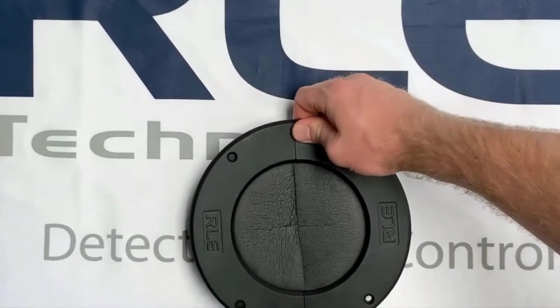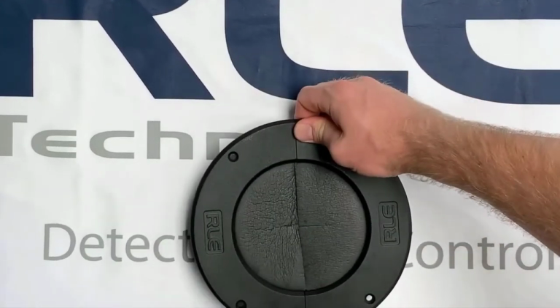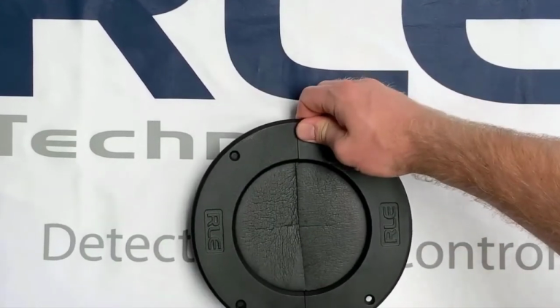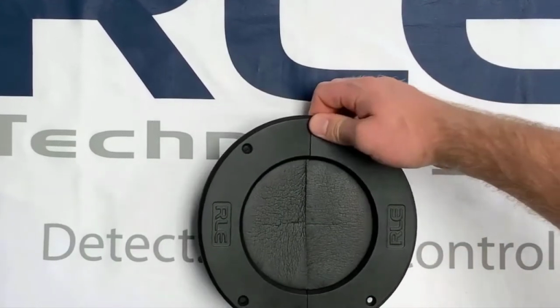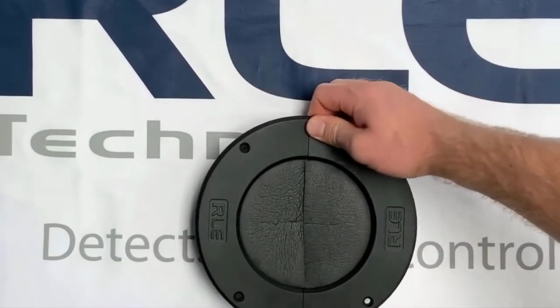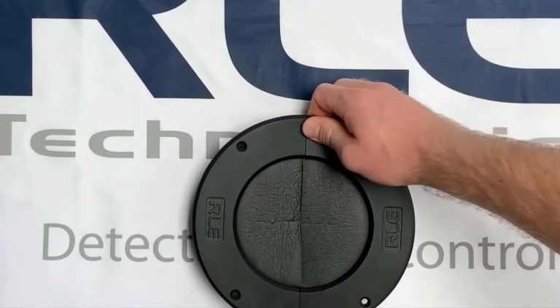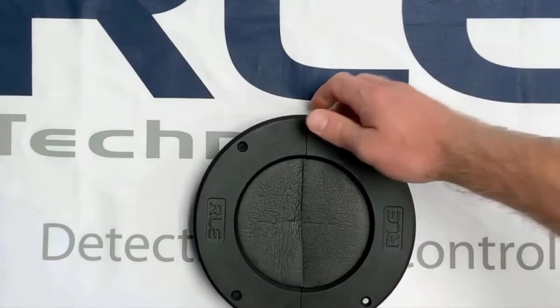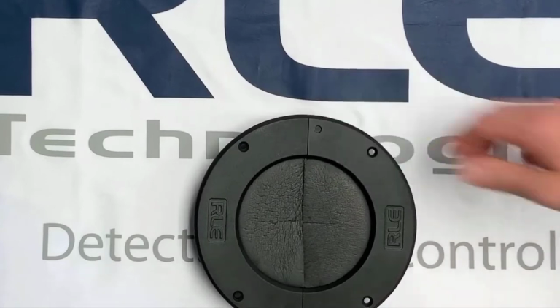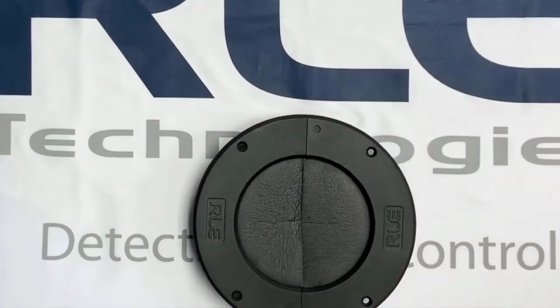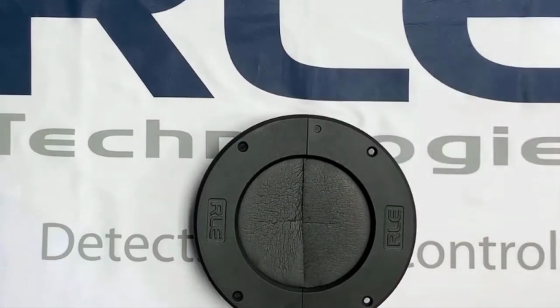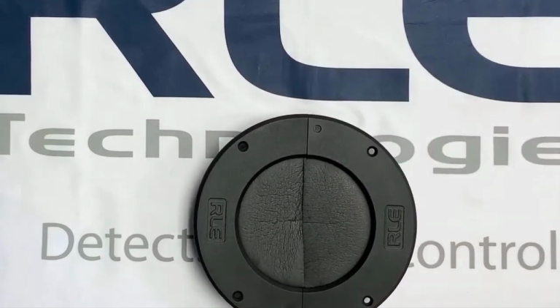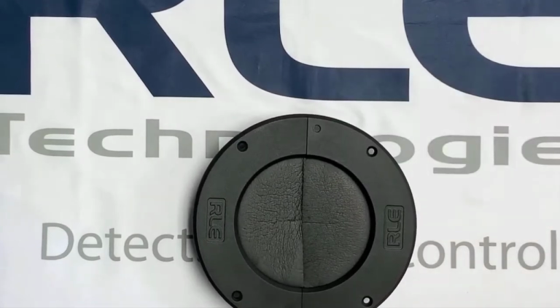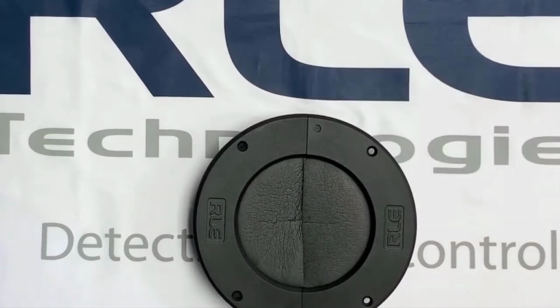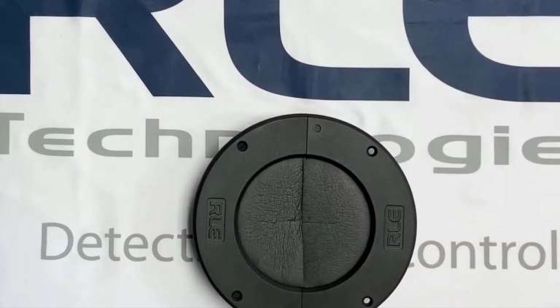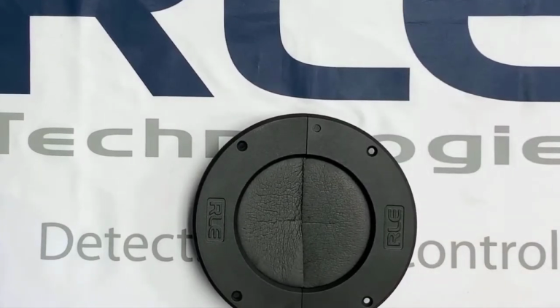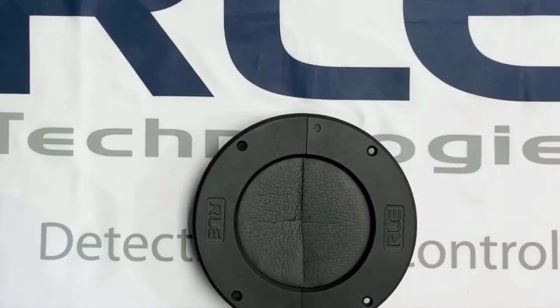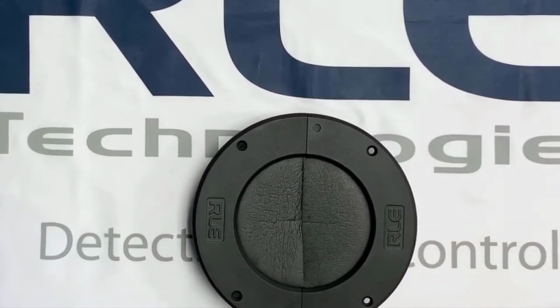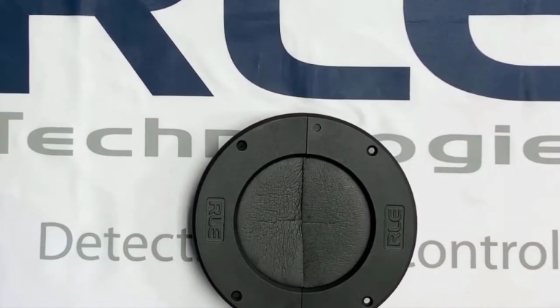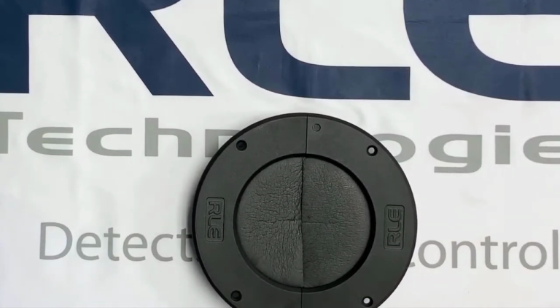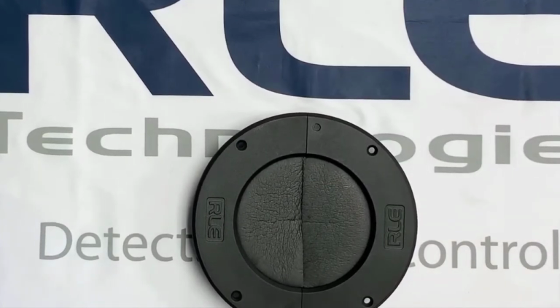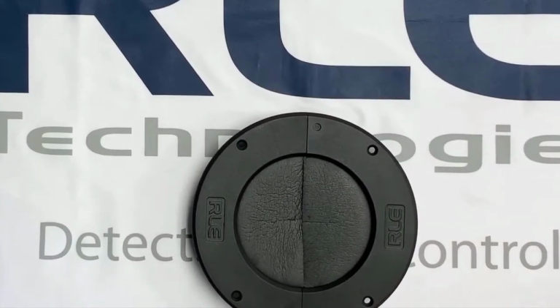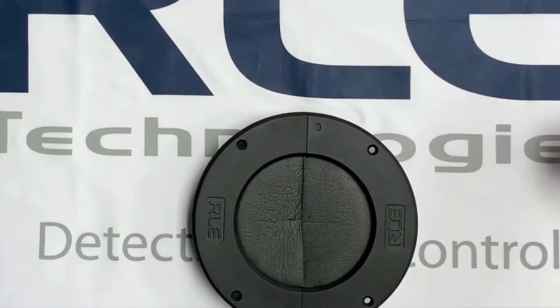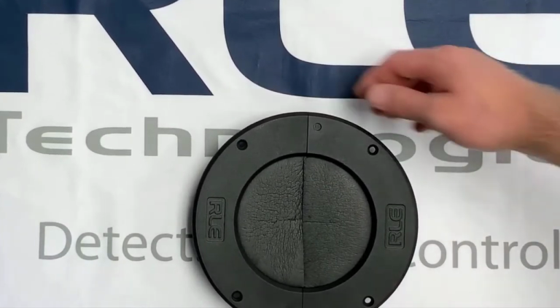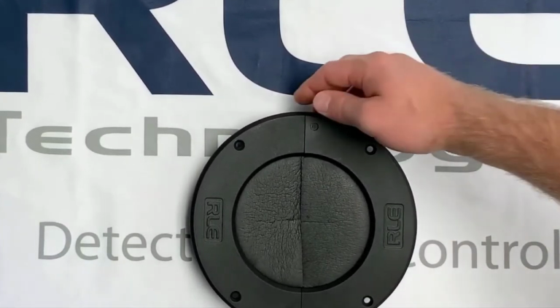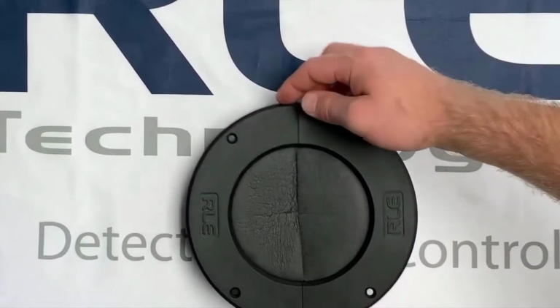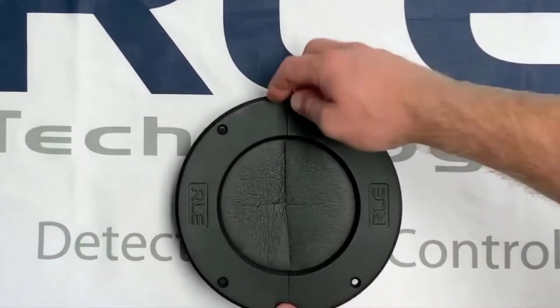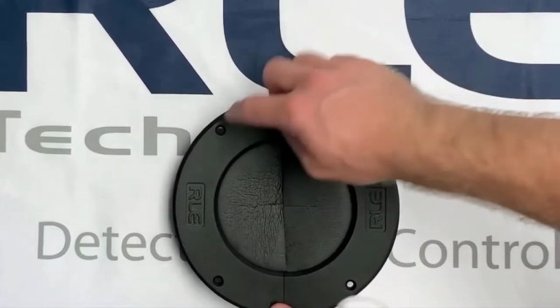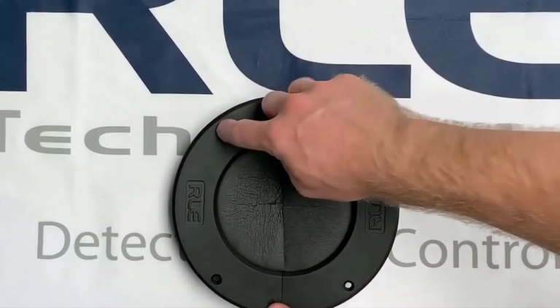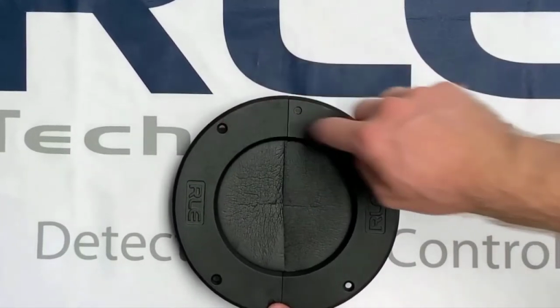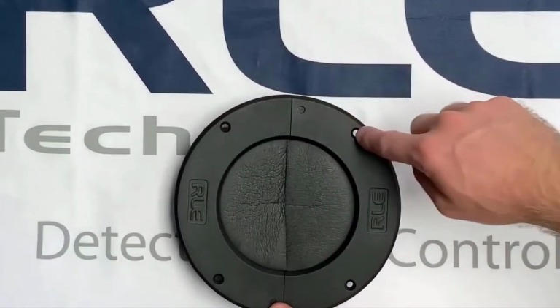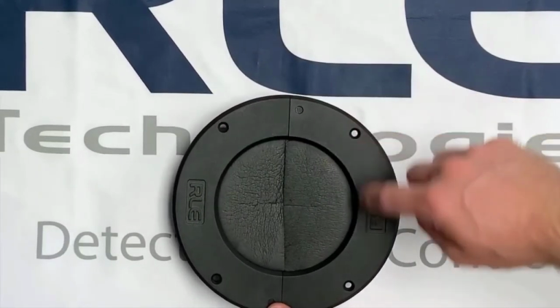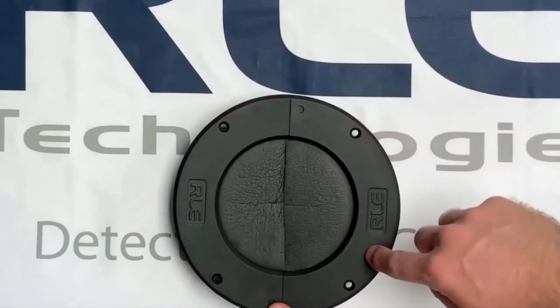For a new or unfilled cutout, just insert the grommet in the hole and use the self-tapping screws to mount the grommet.